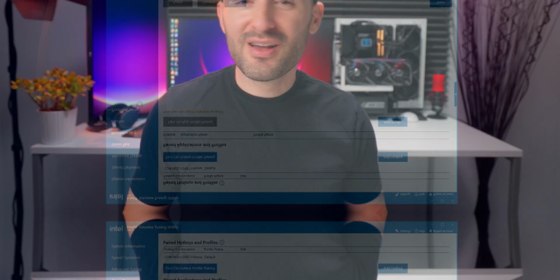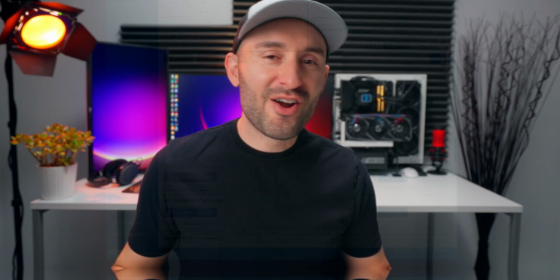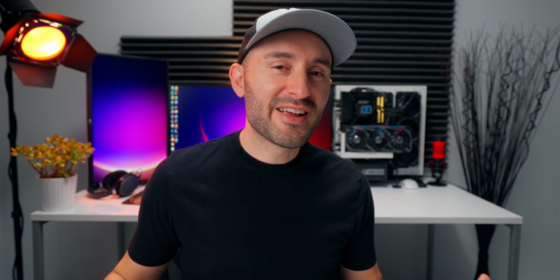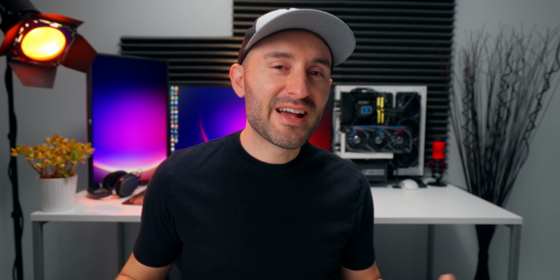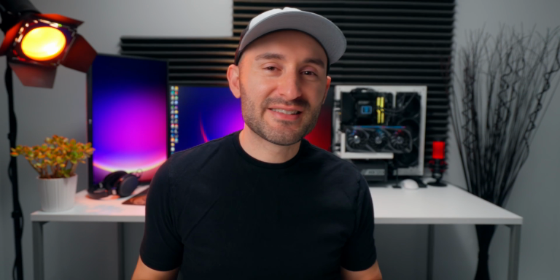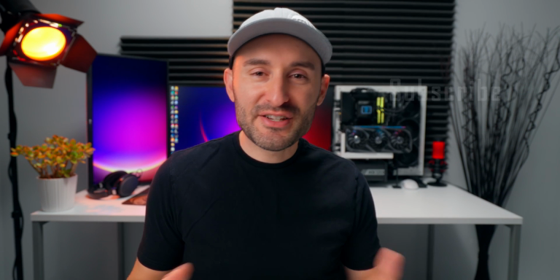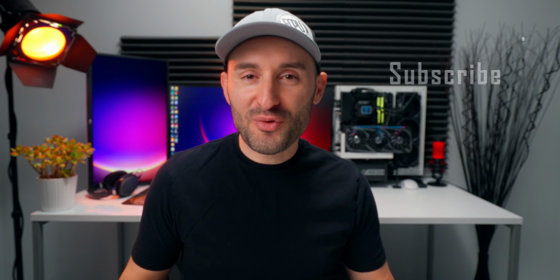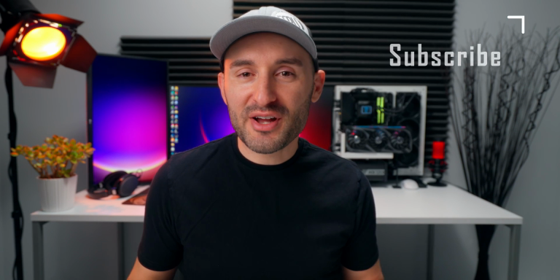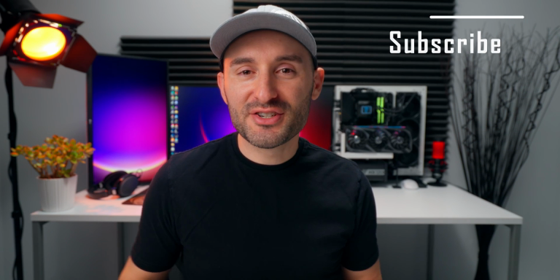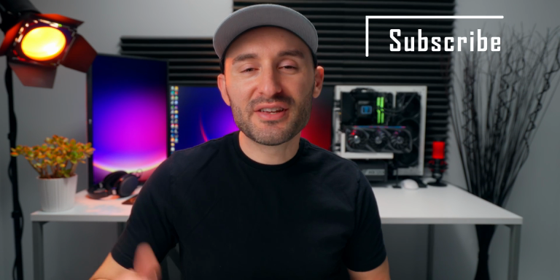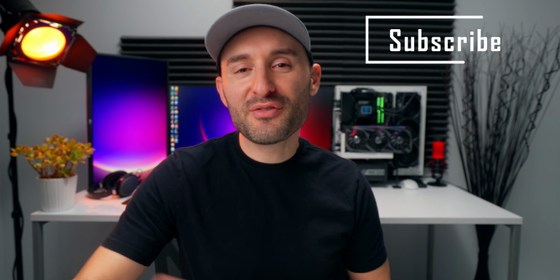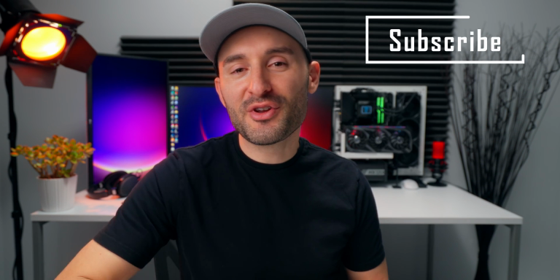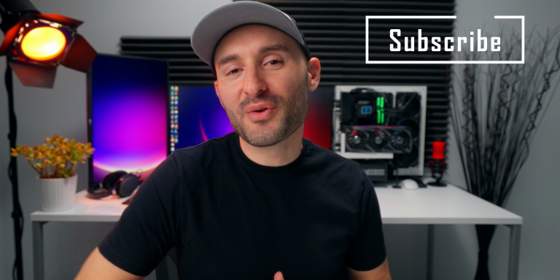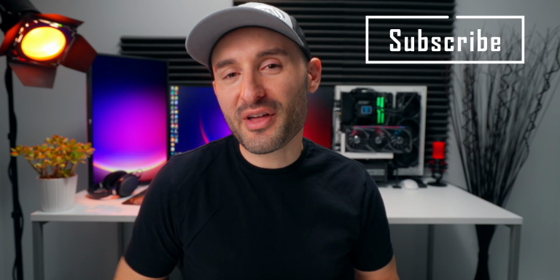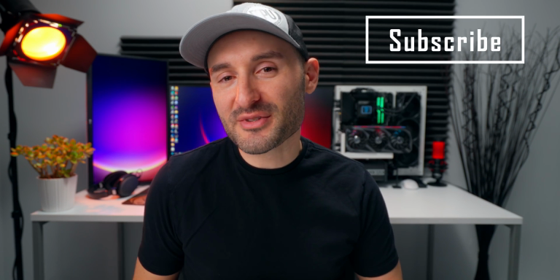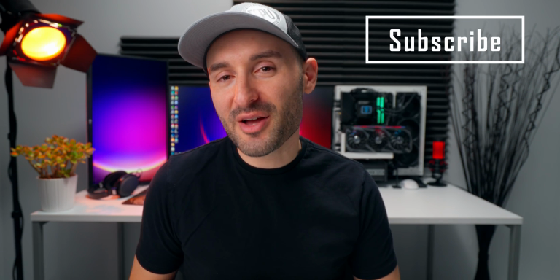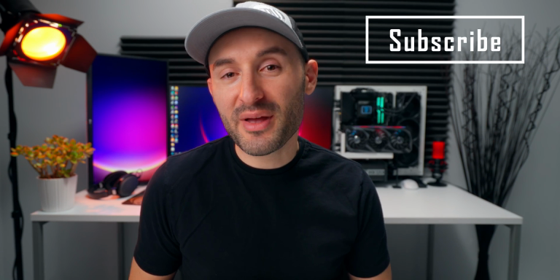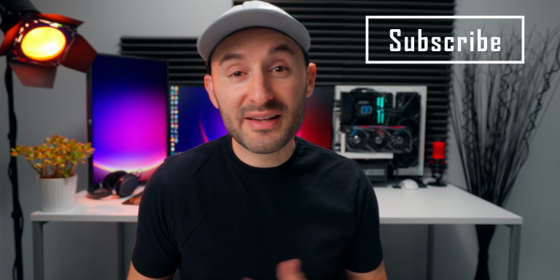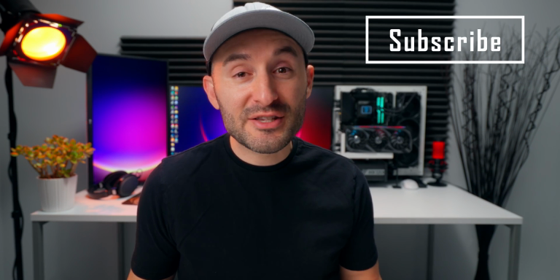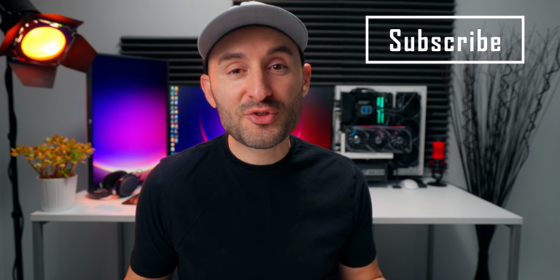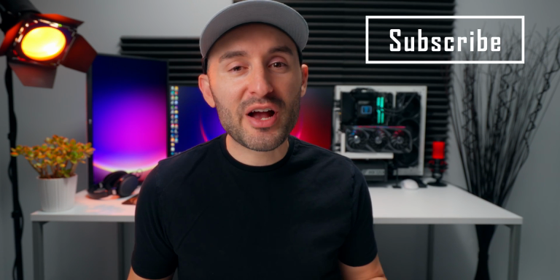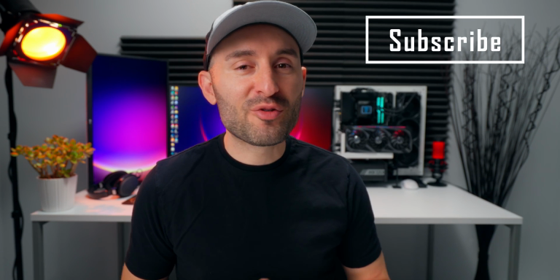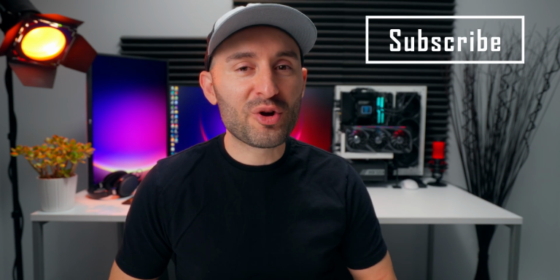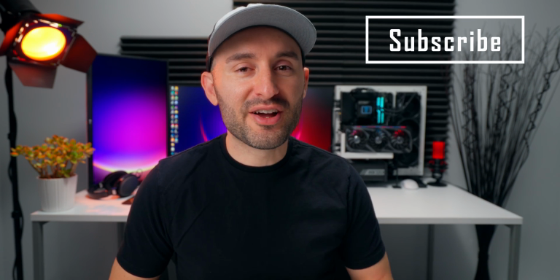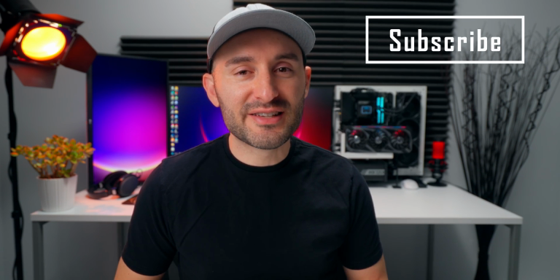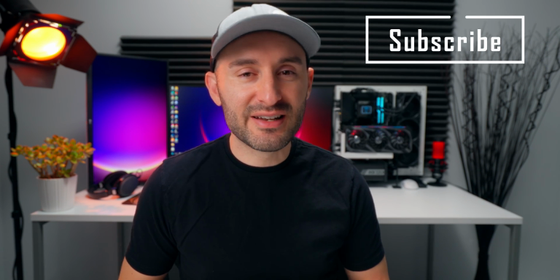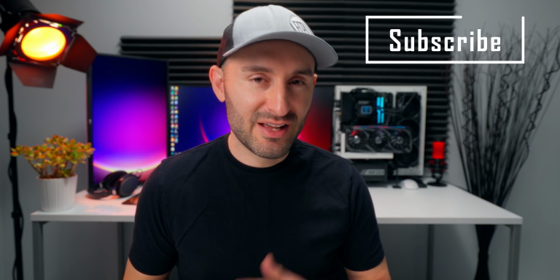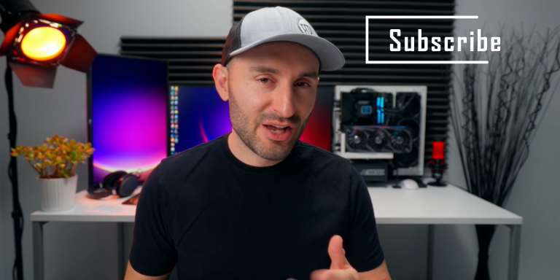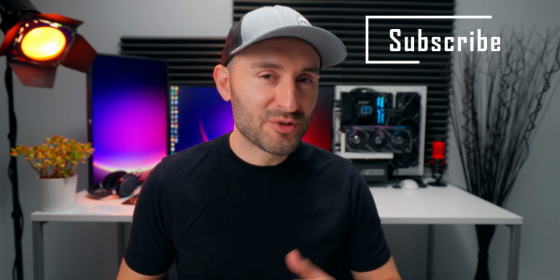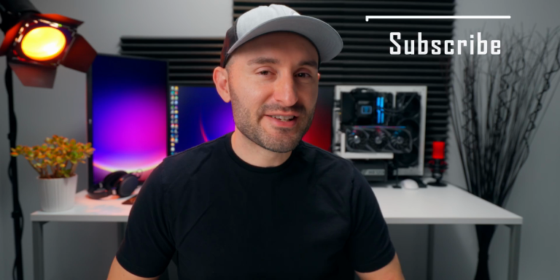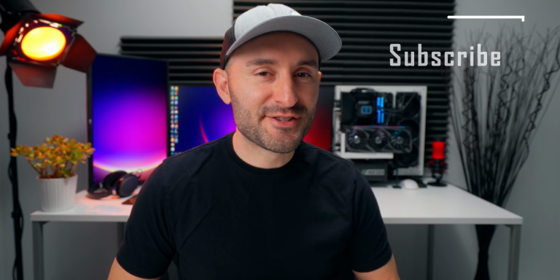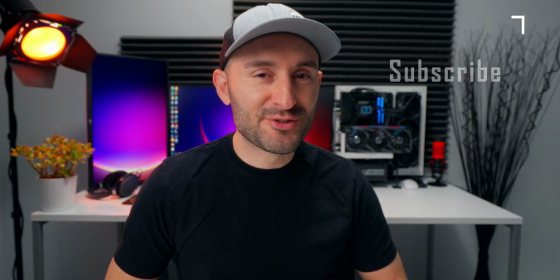All right guys, thanks for watching. Give the video a thumbs up and get subscribed for more content. We'll see you soon.